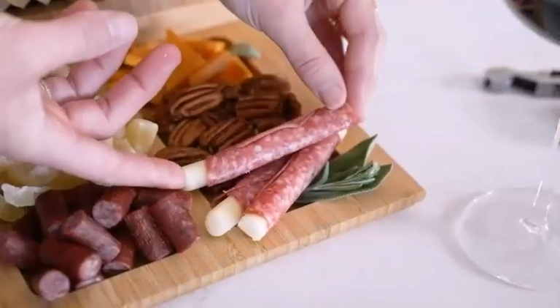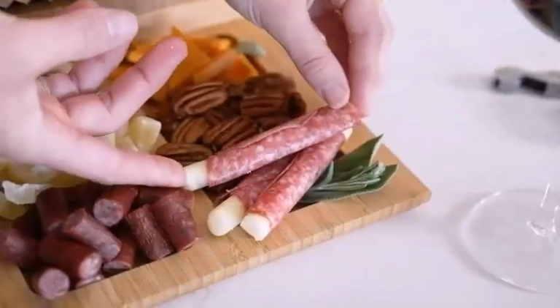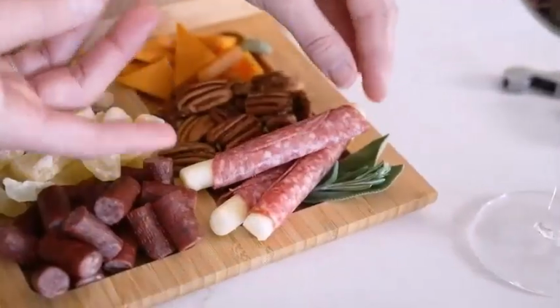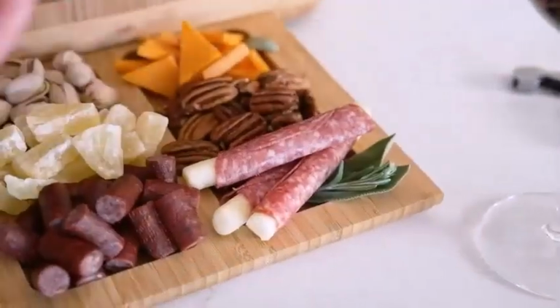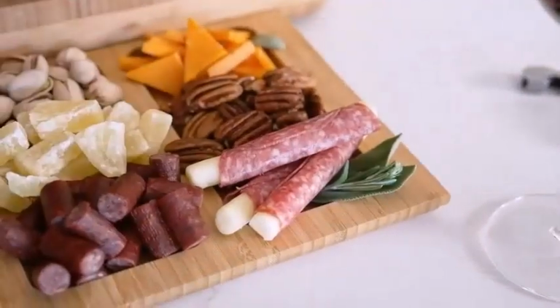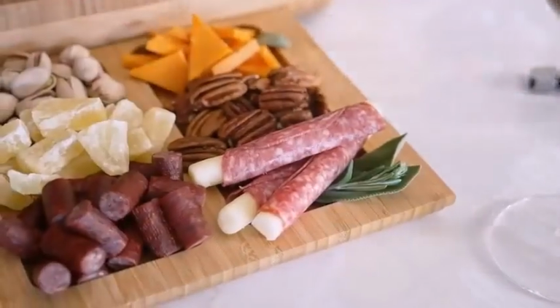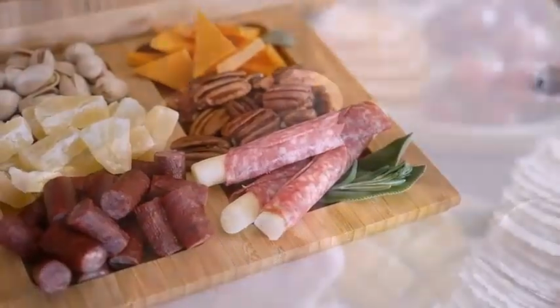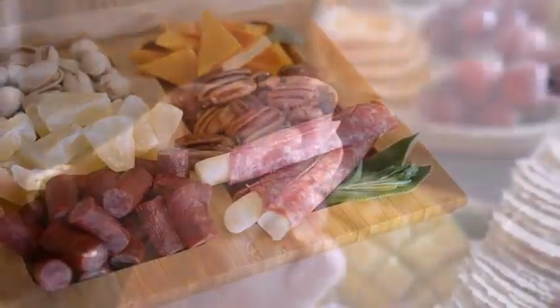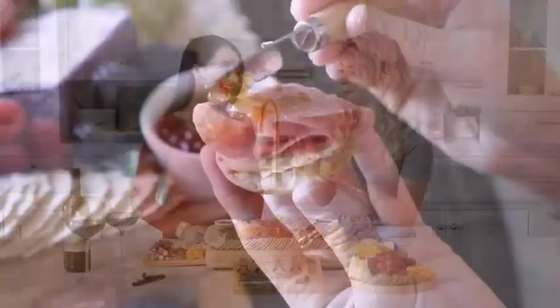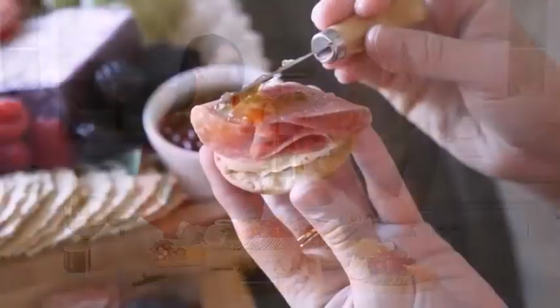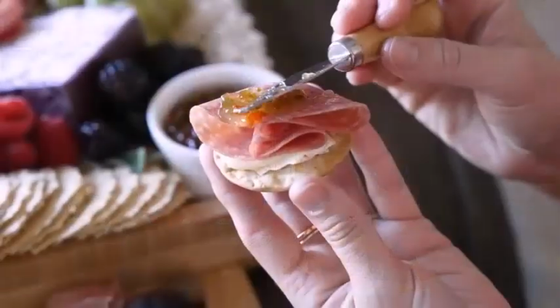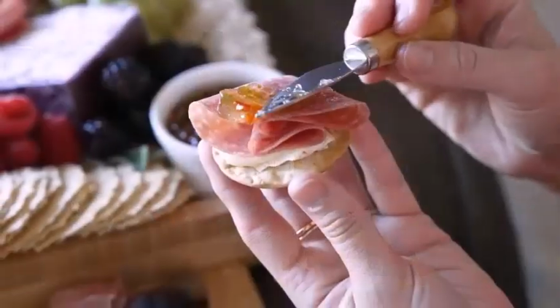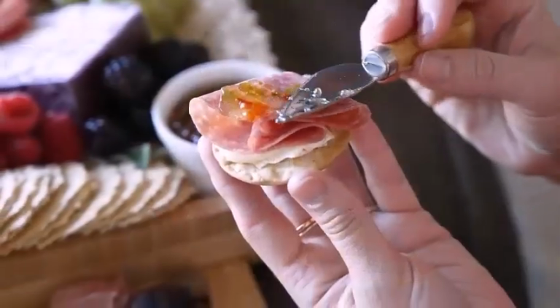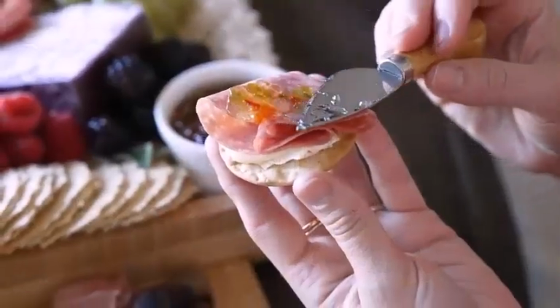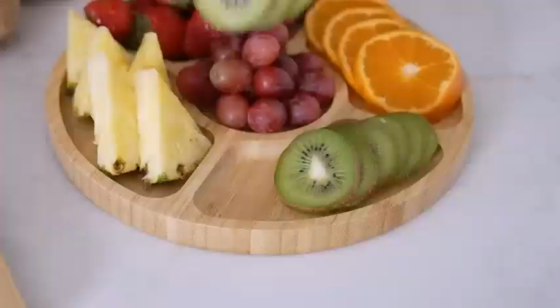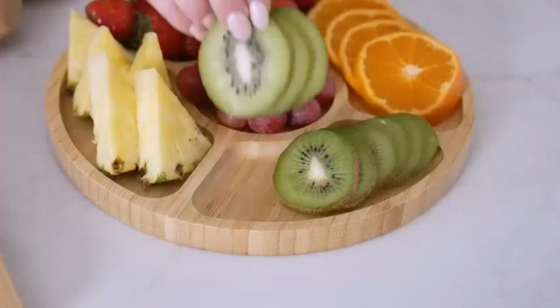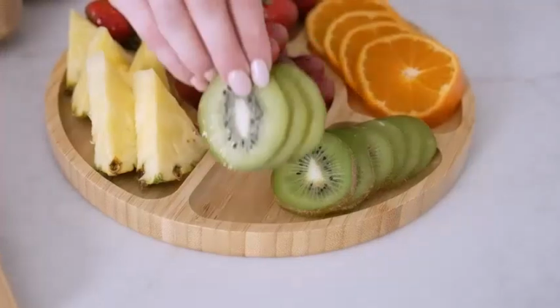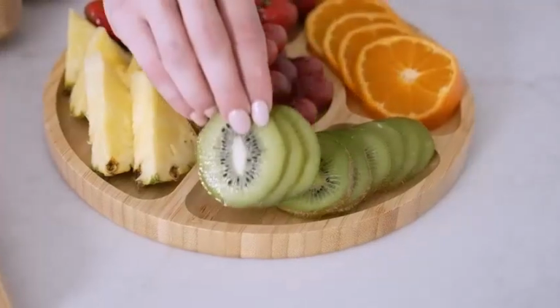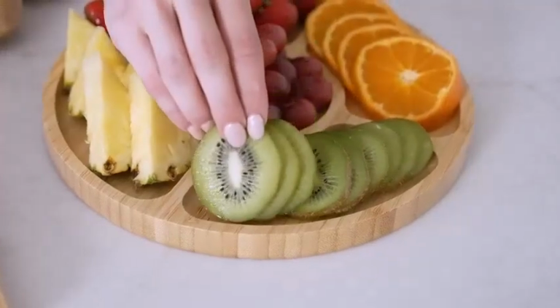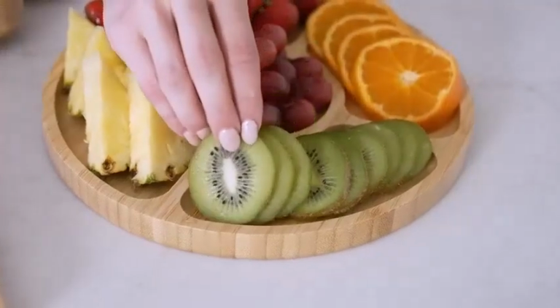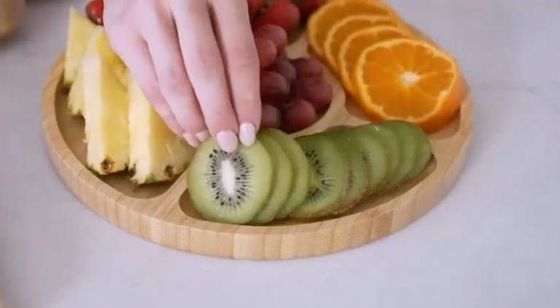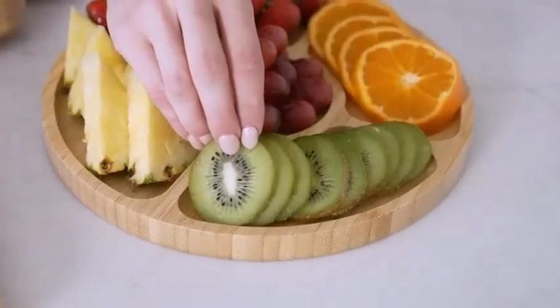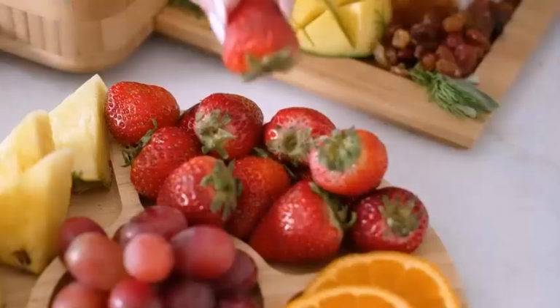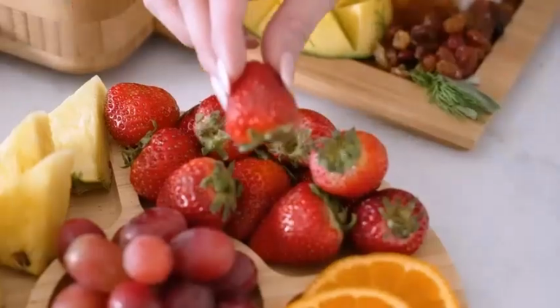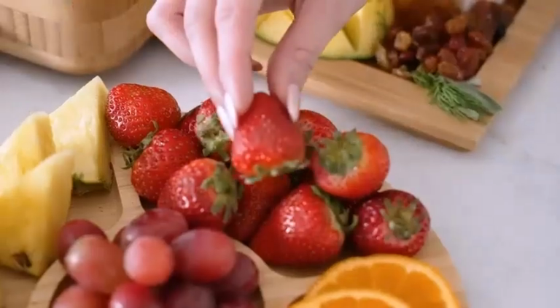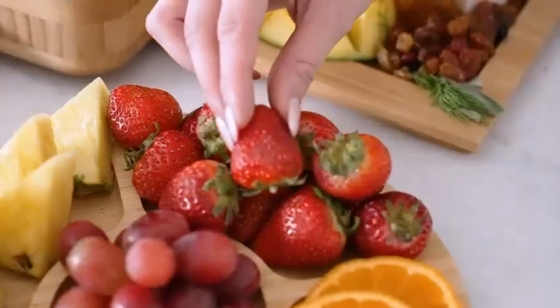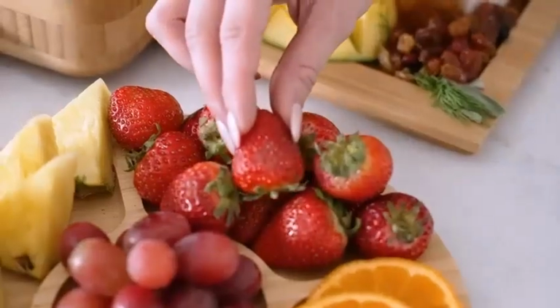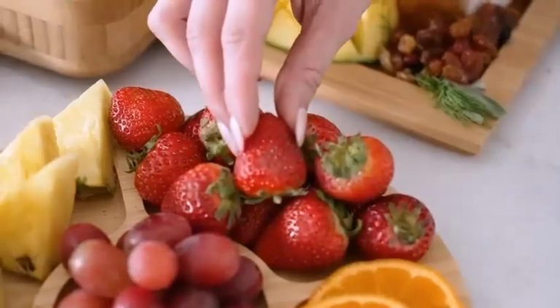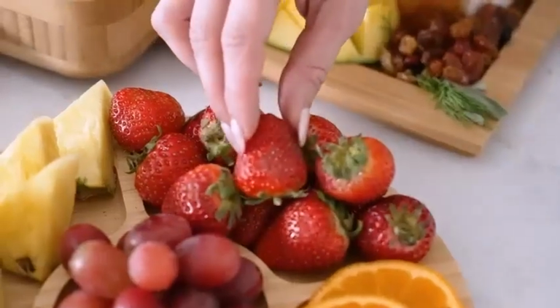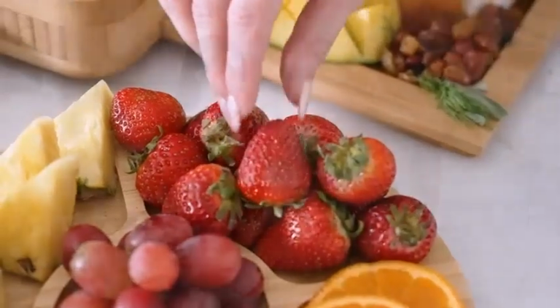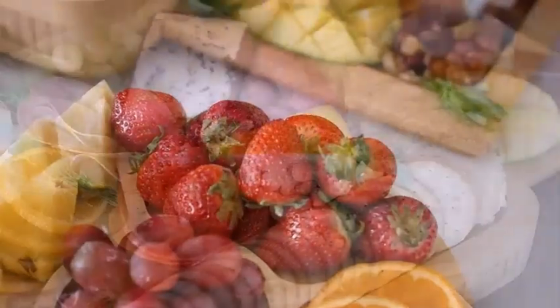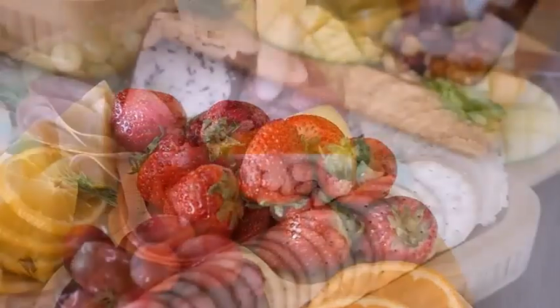But charcuterie and cheese boards also contain food items like crackers and nuts.